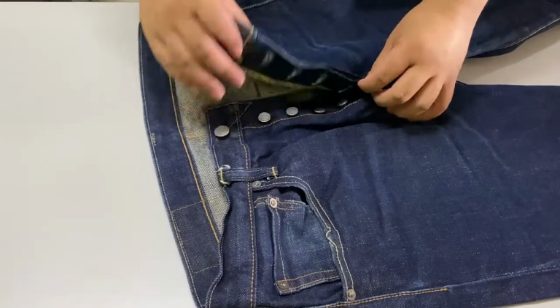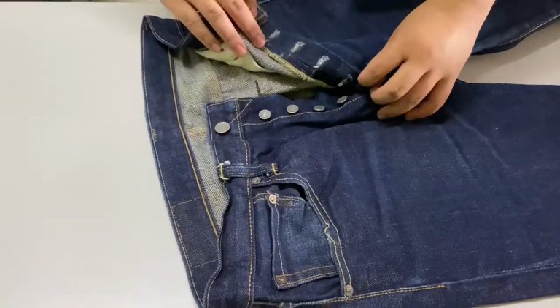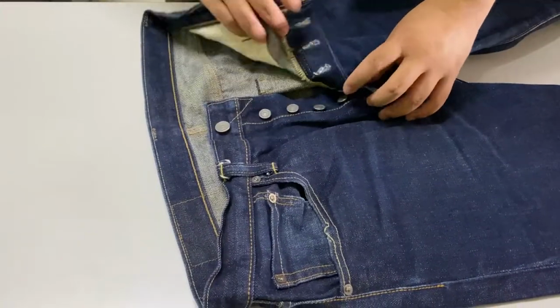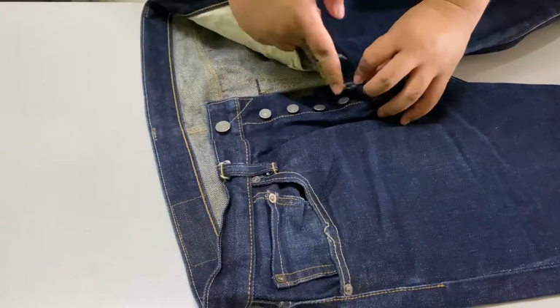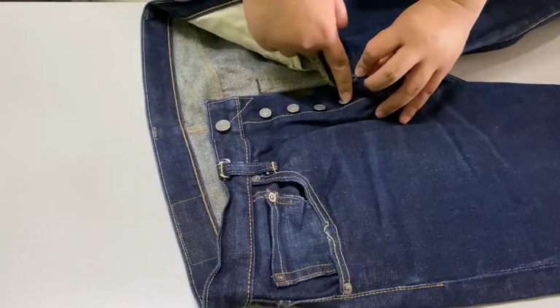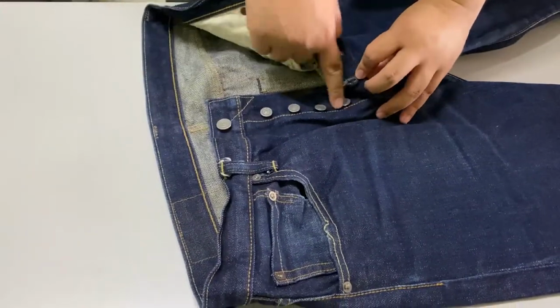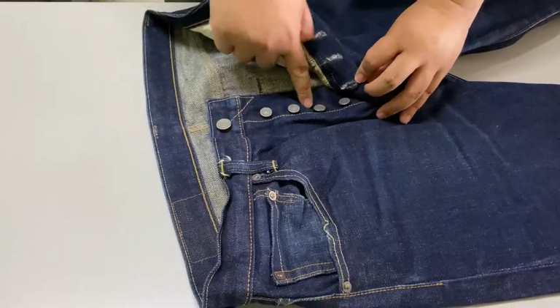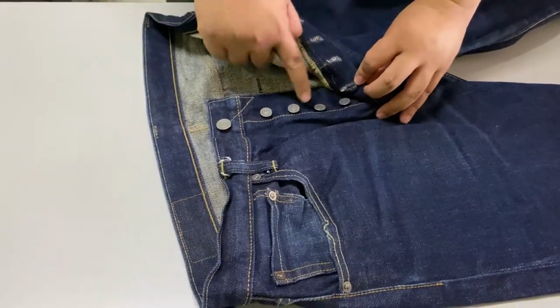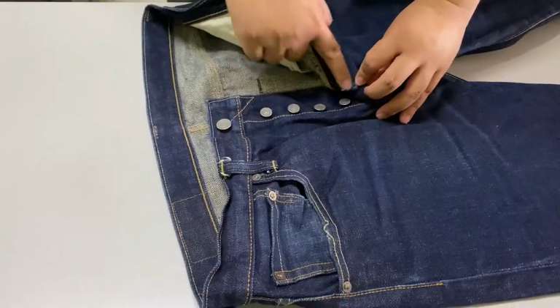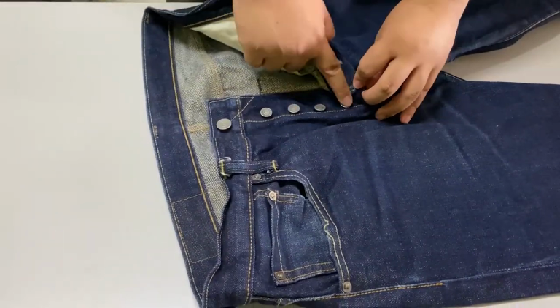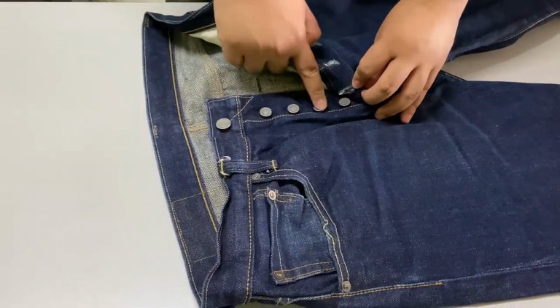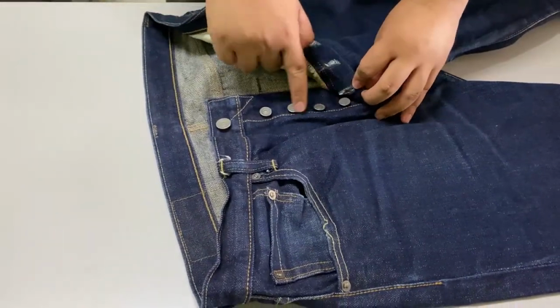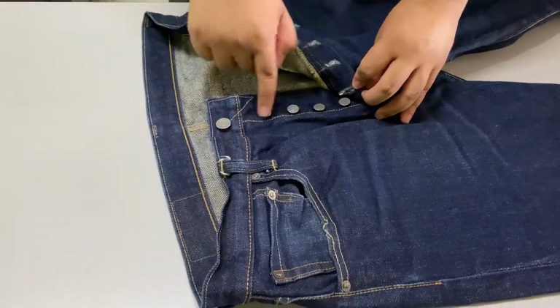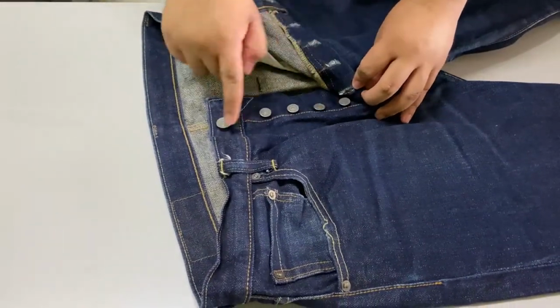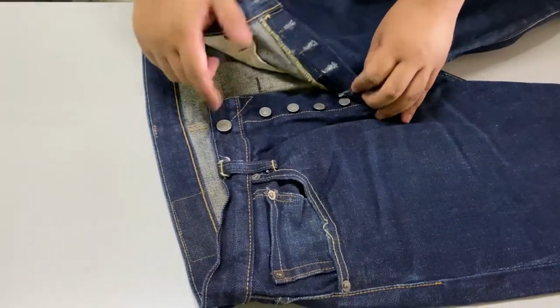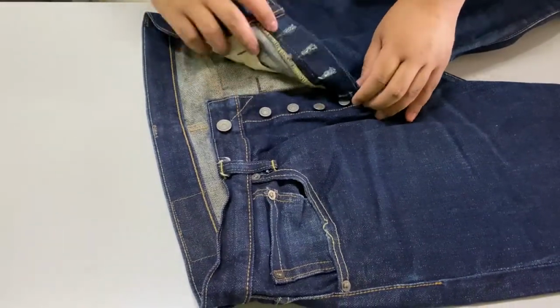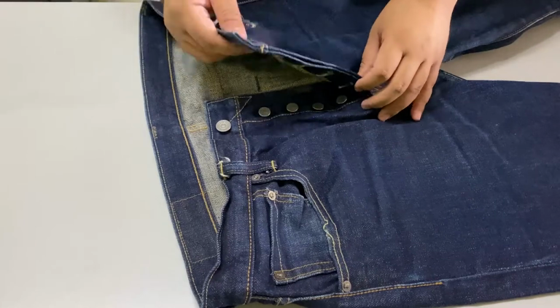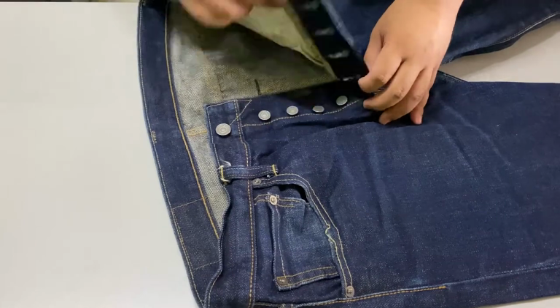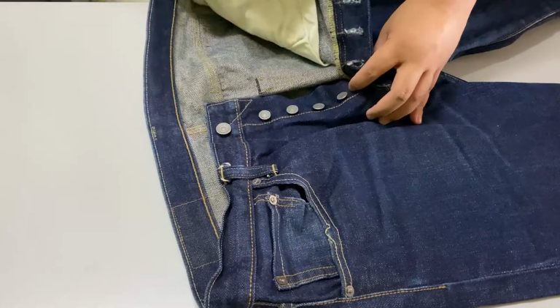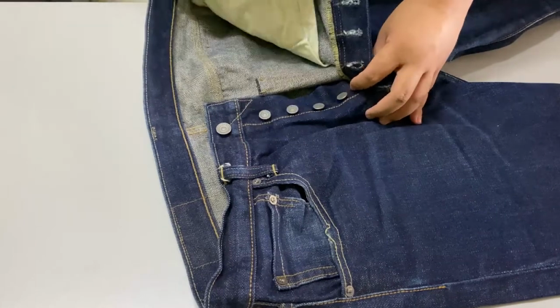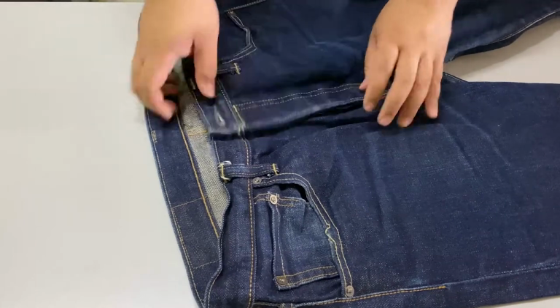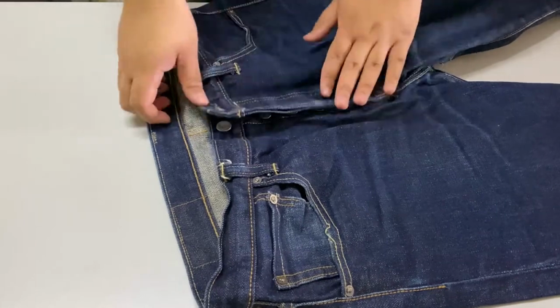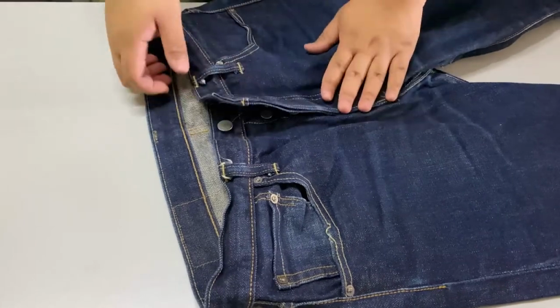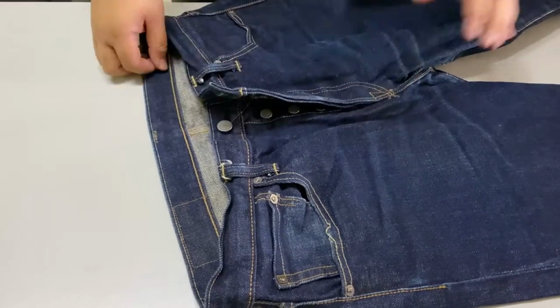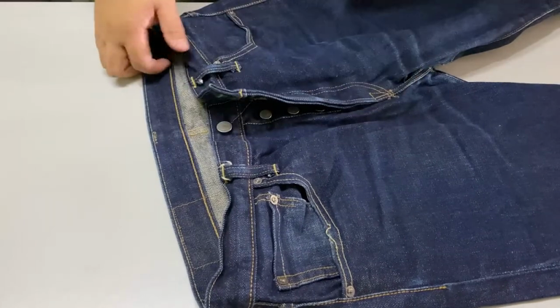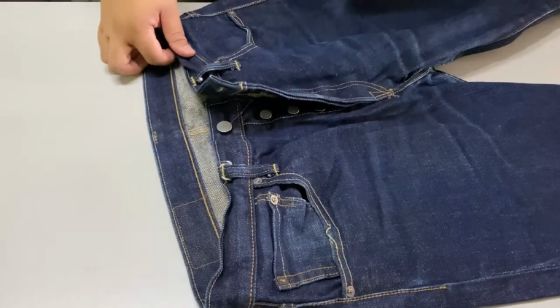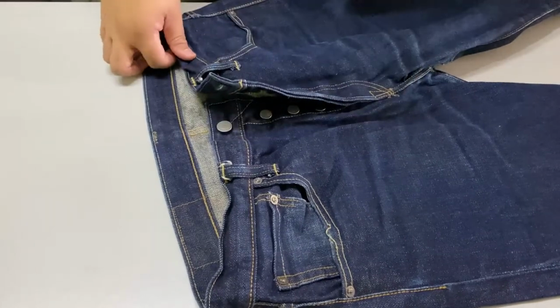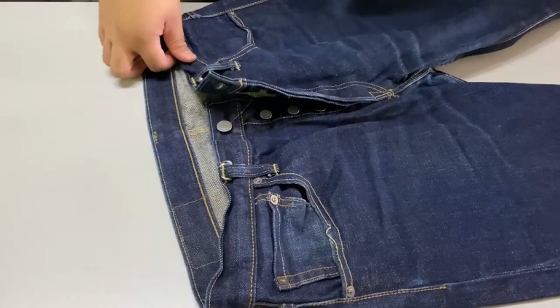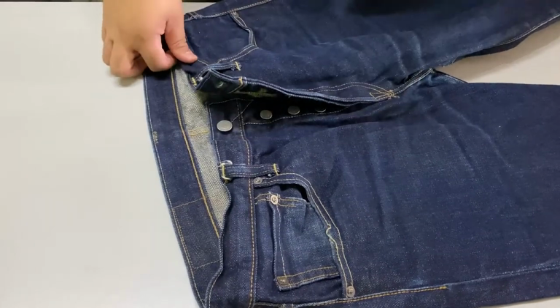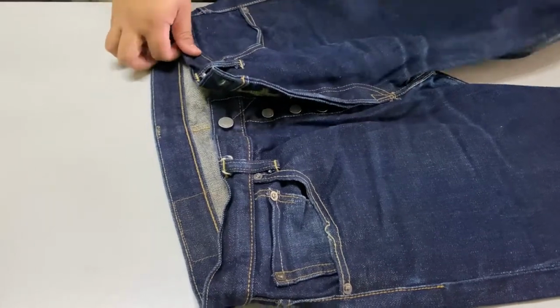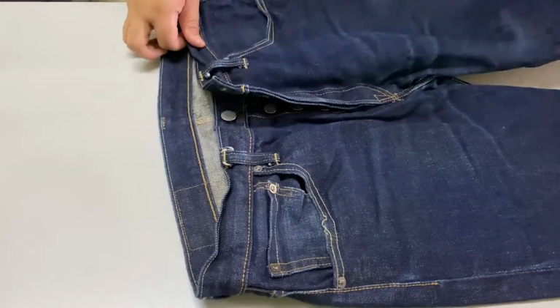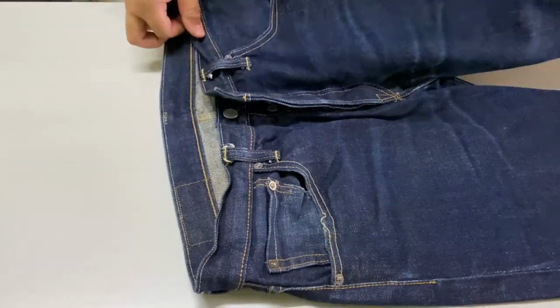It uses five buttons for the buttoning and does not use a zip.